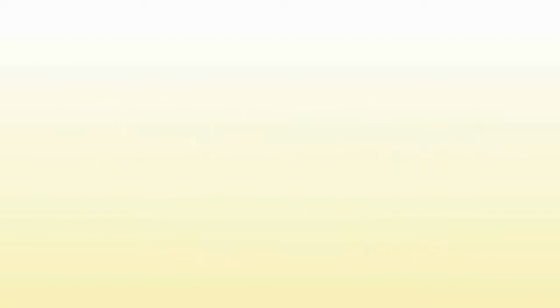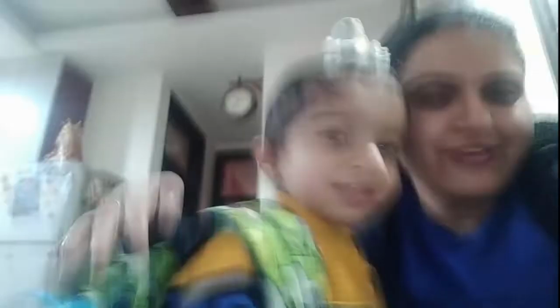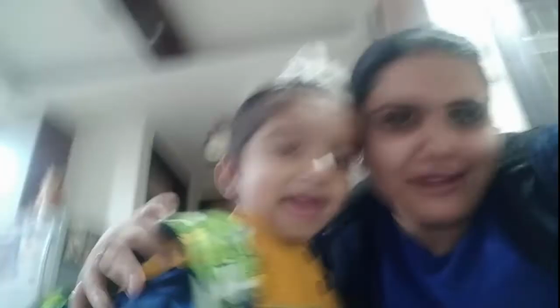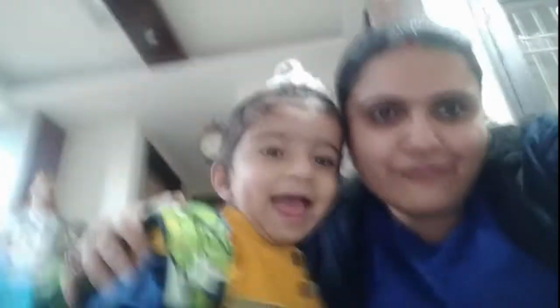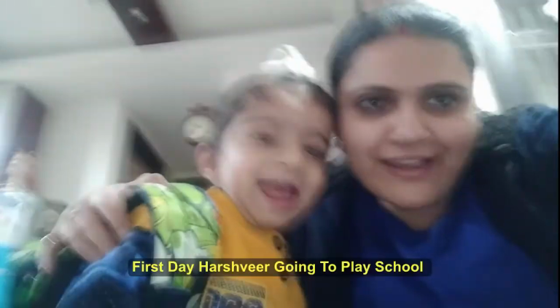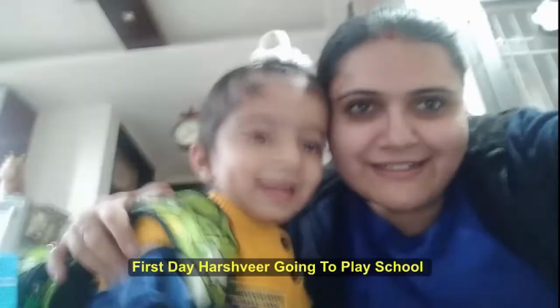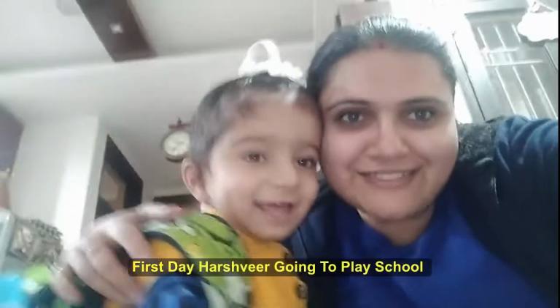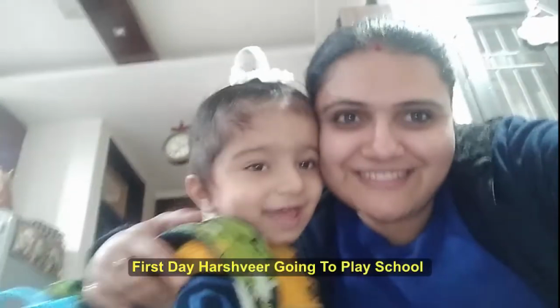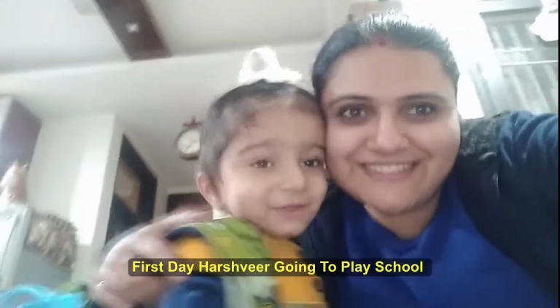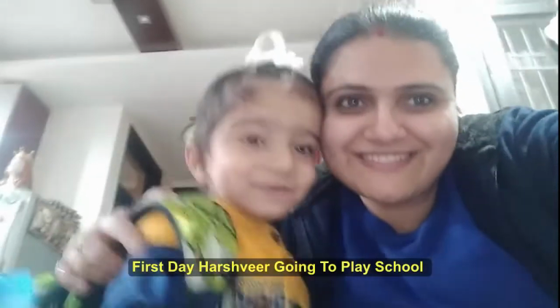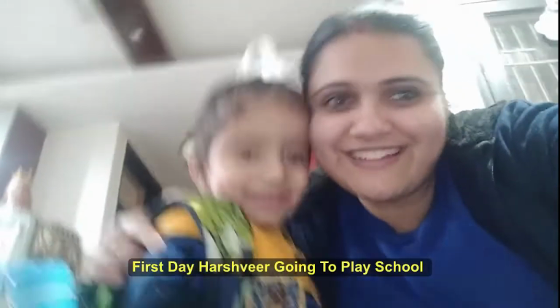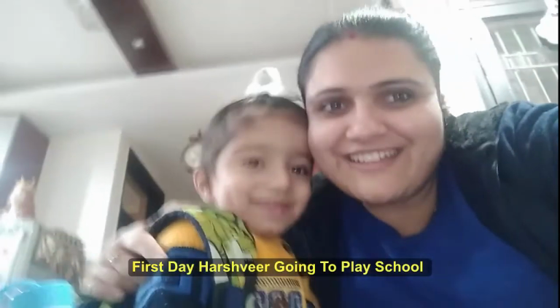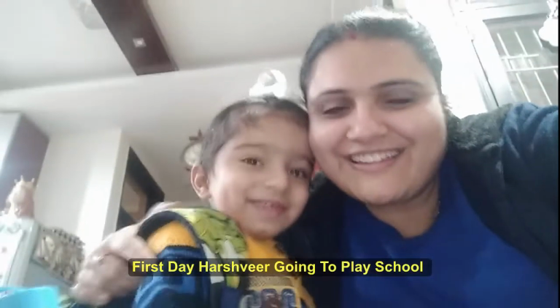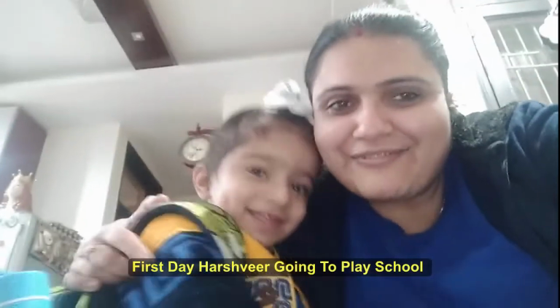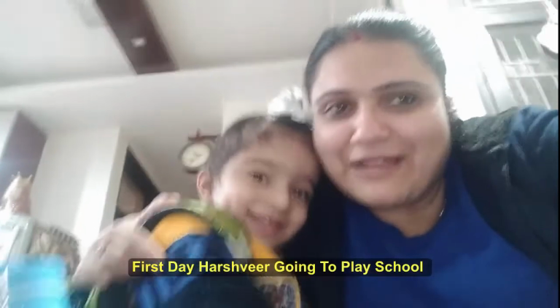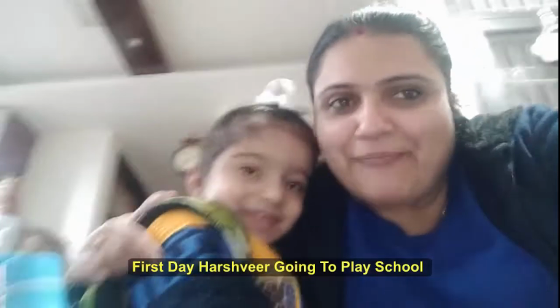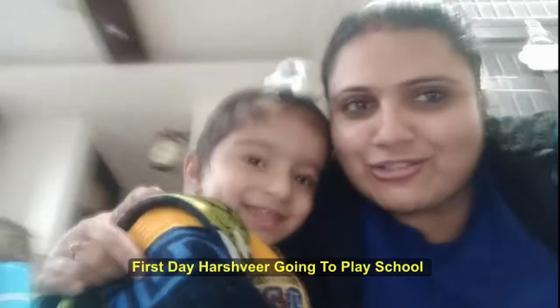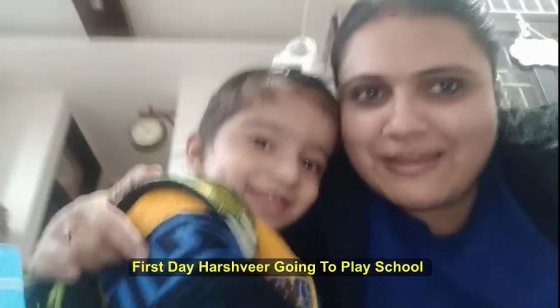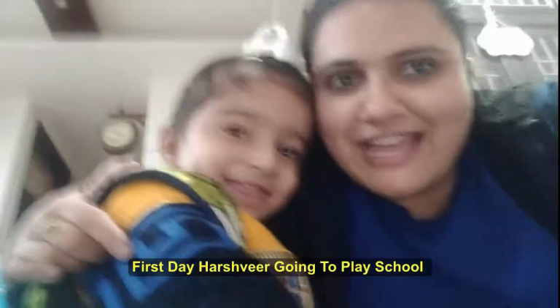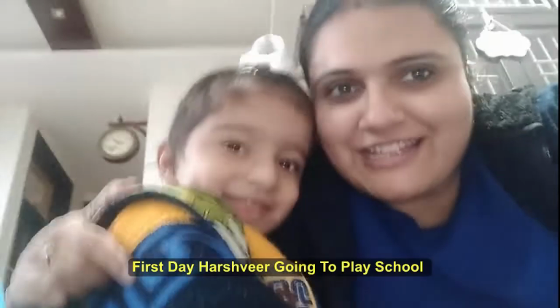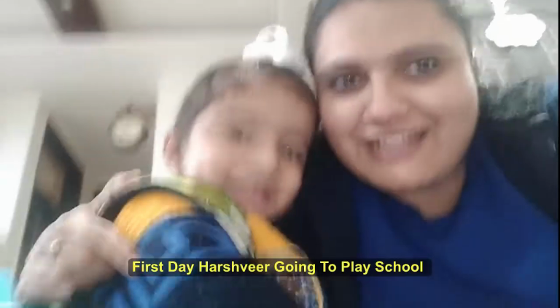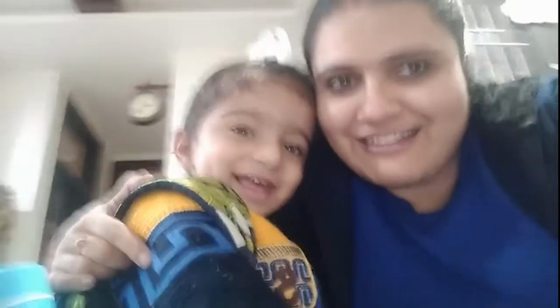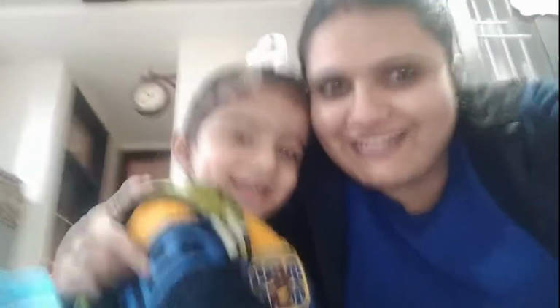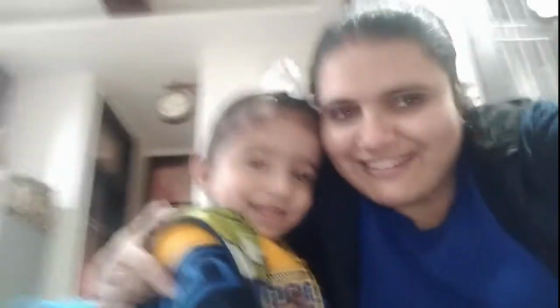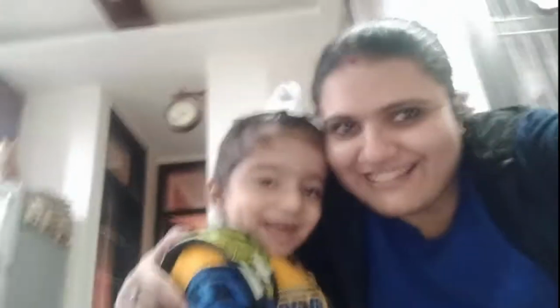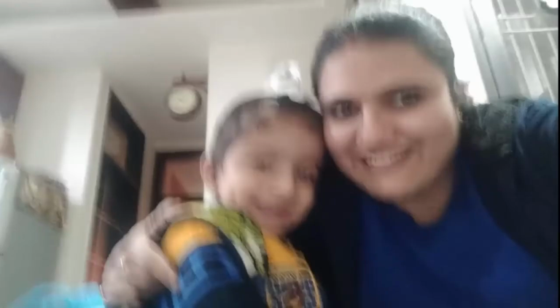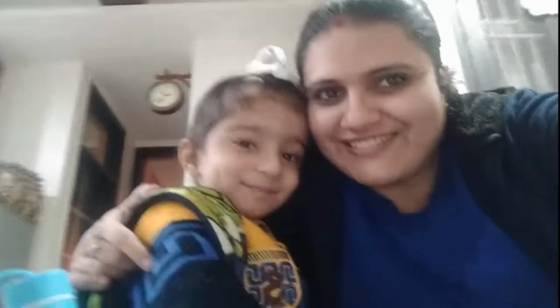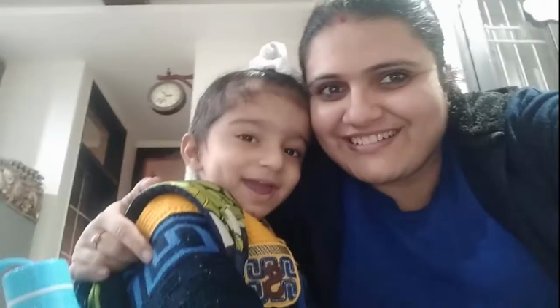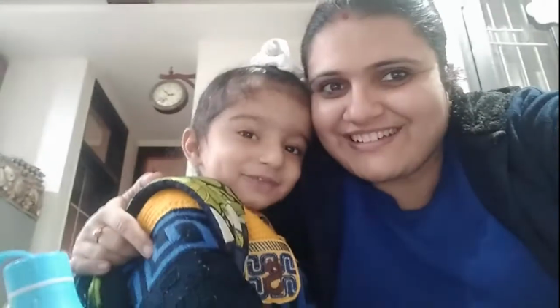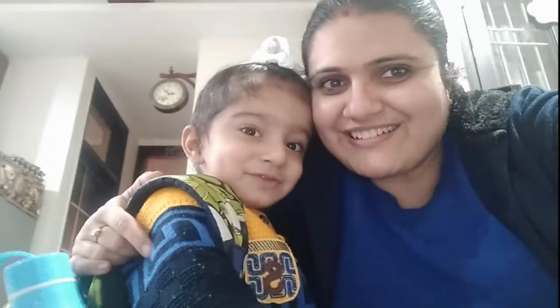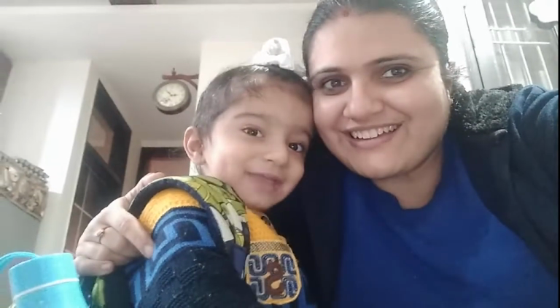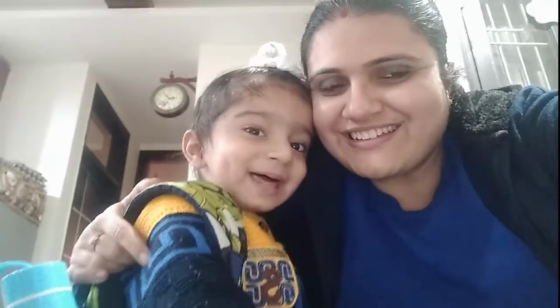Hello friends! Welcome back to my channel.